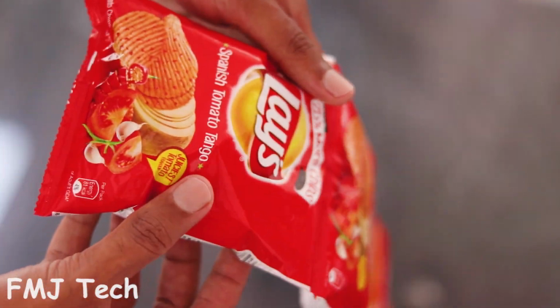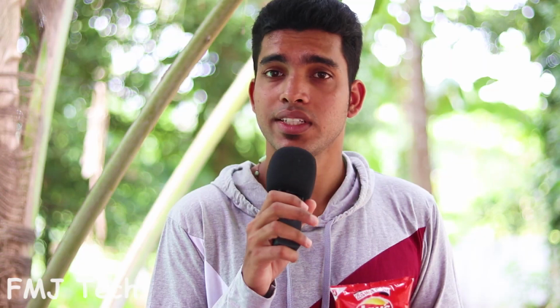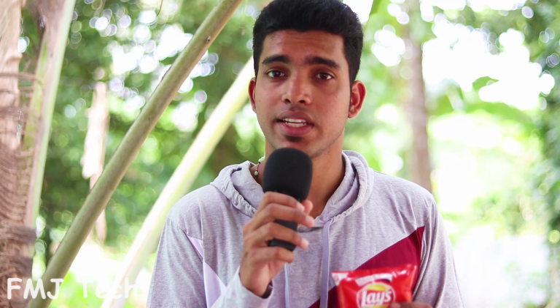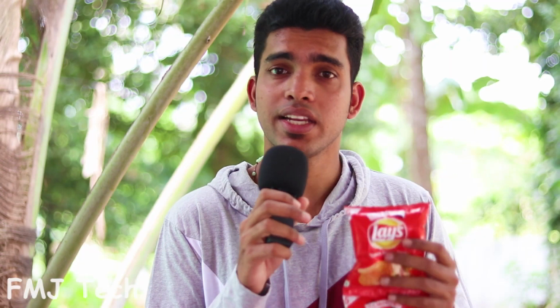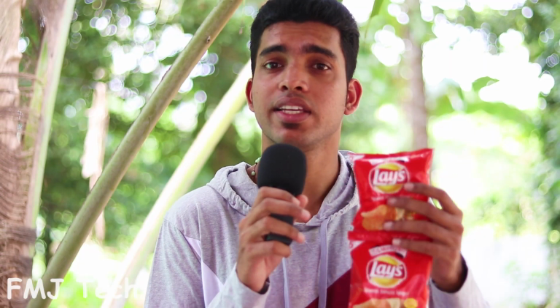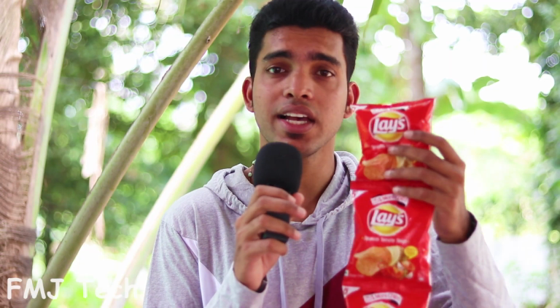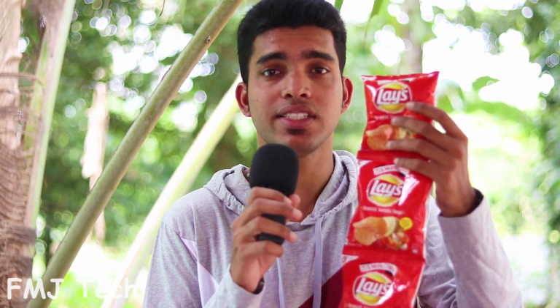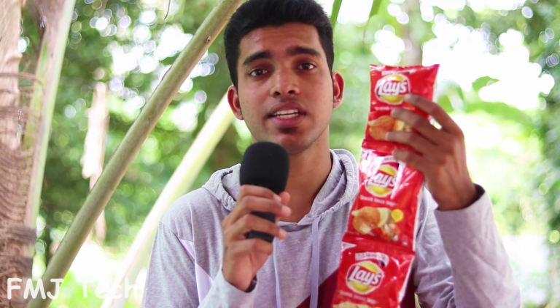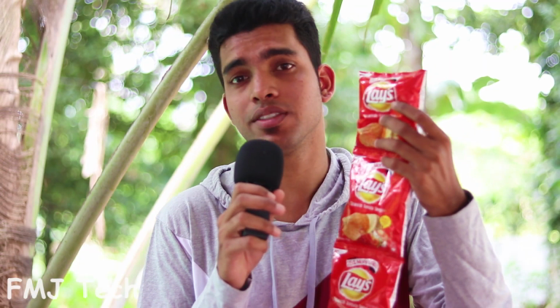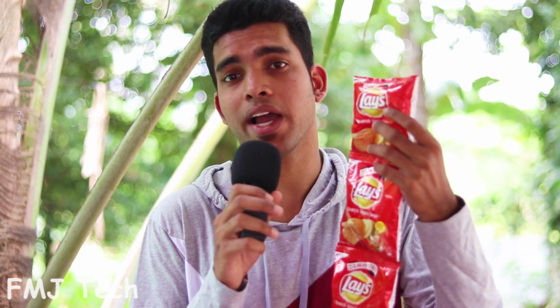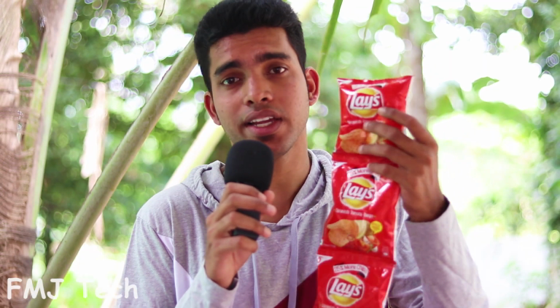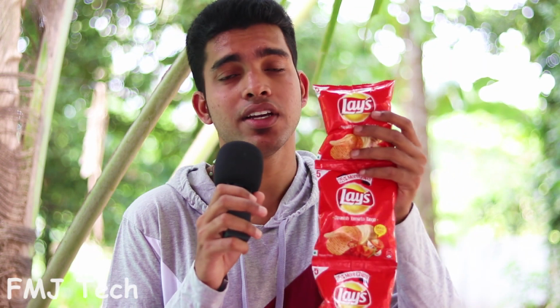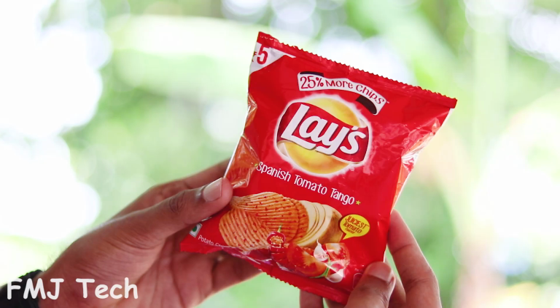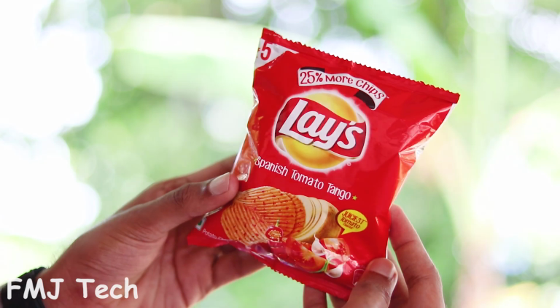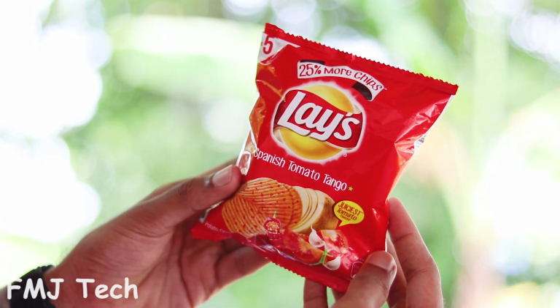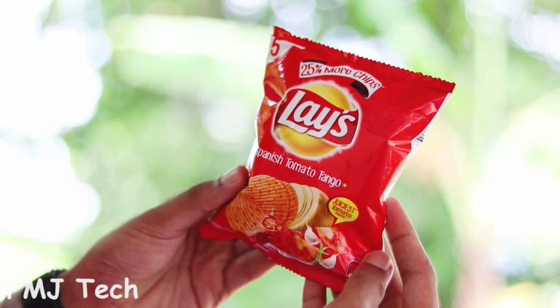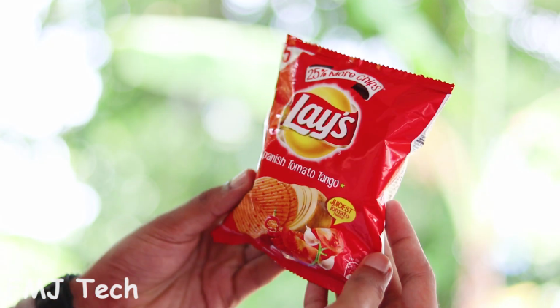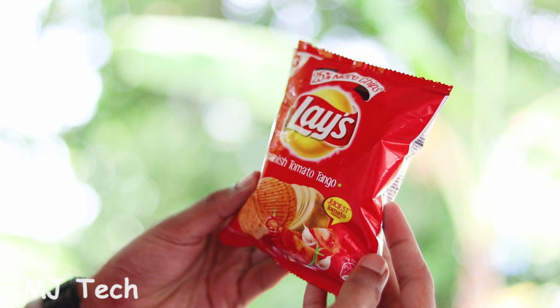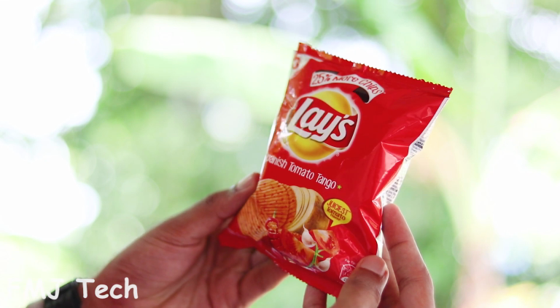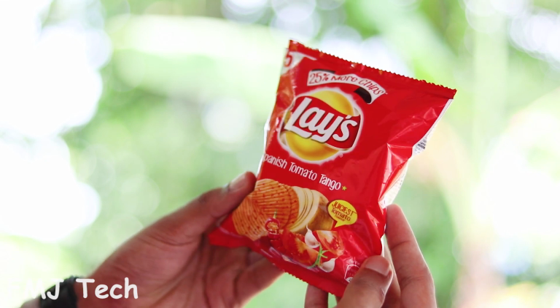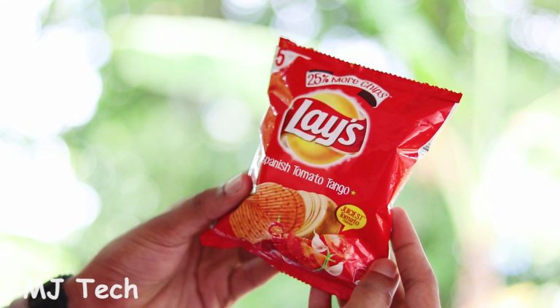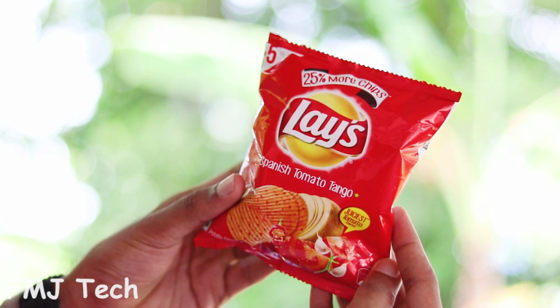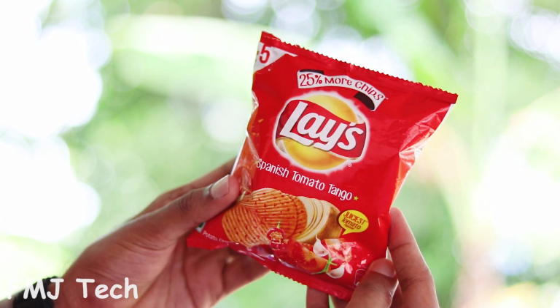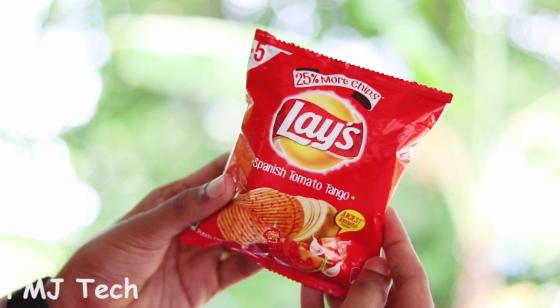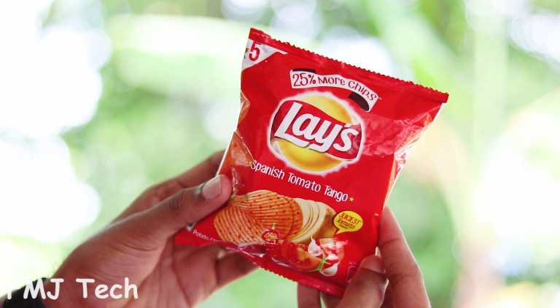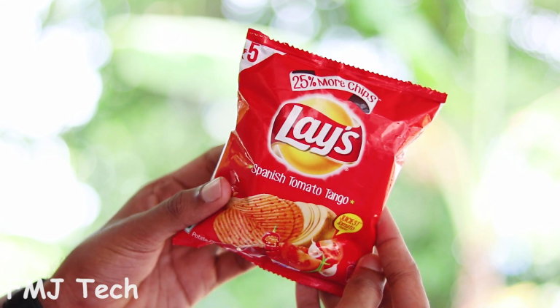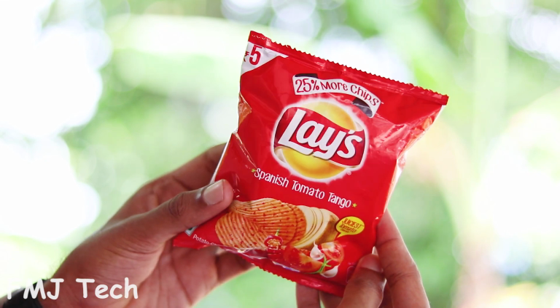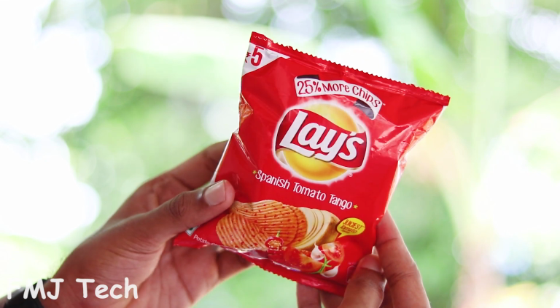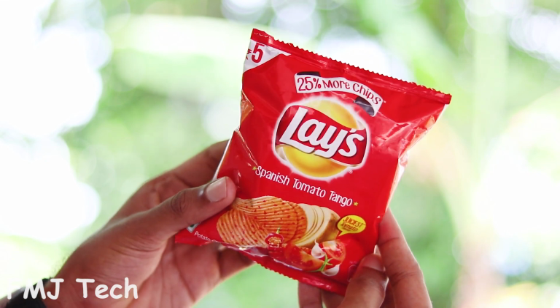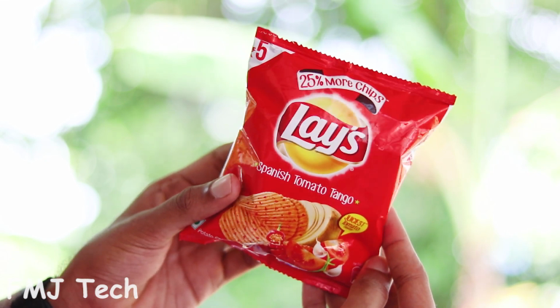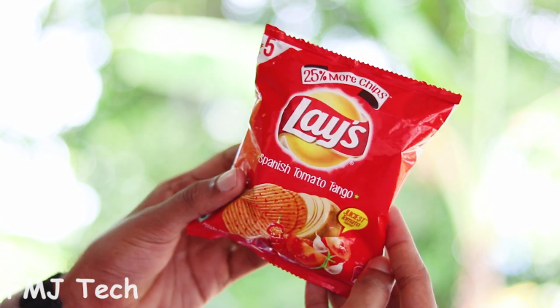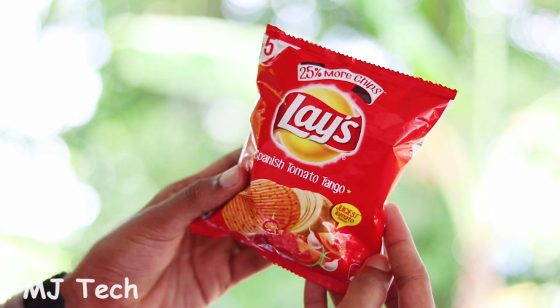Other than that, the gas inside this packet will act as a cushion agent which prevents the potato chips from being crushed.